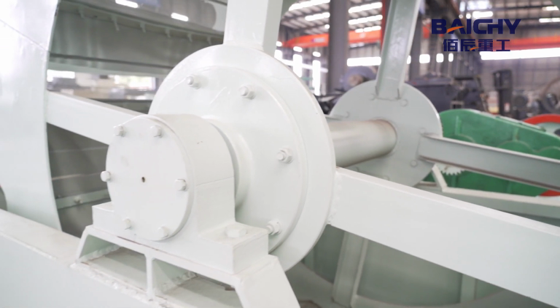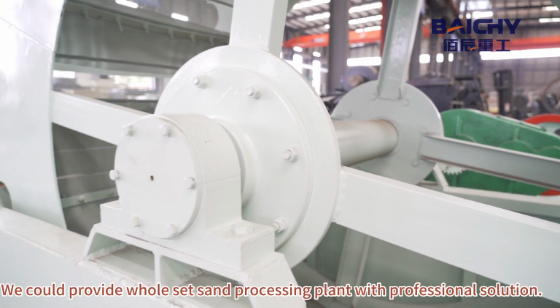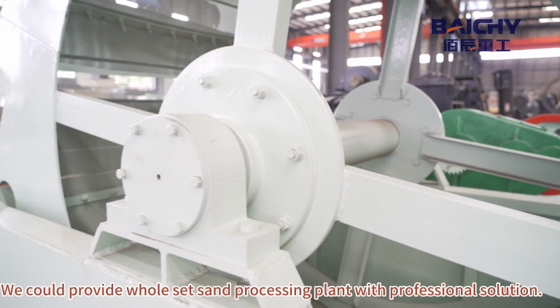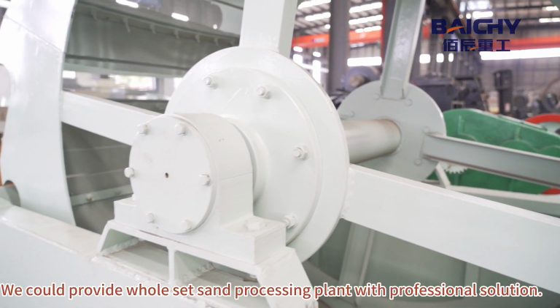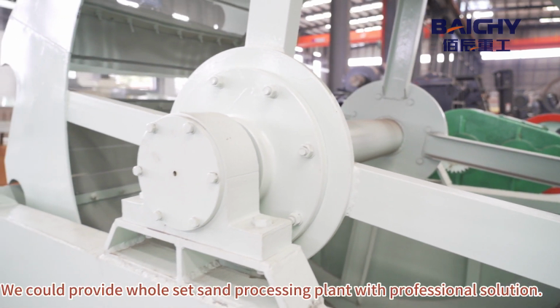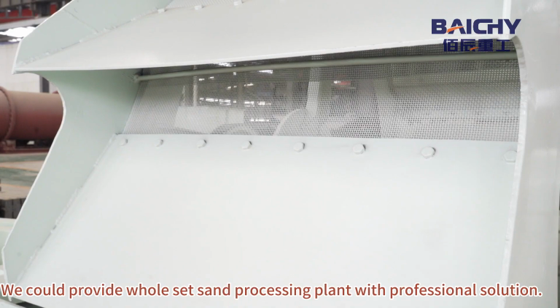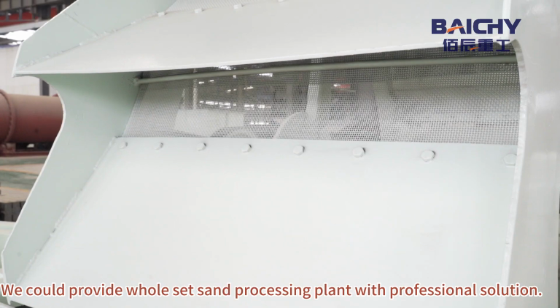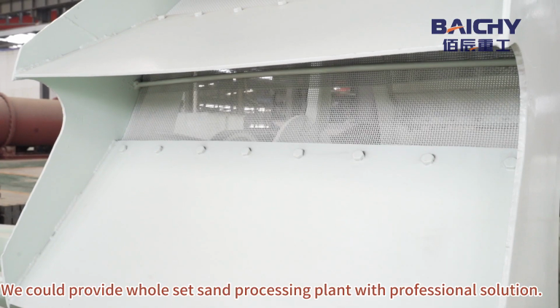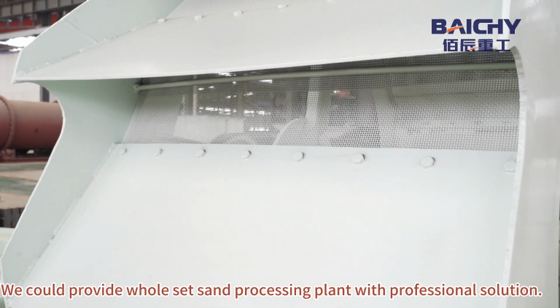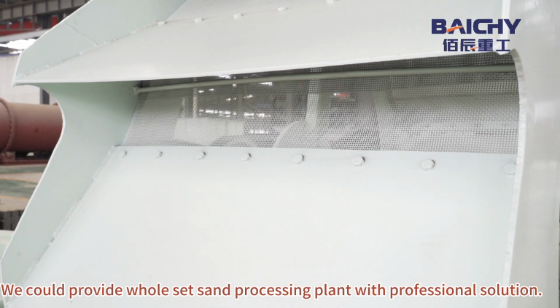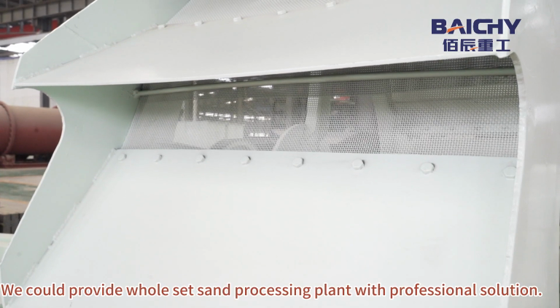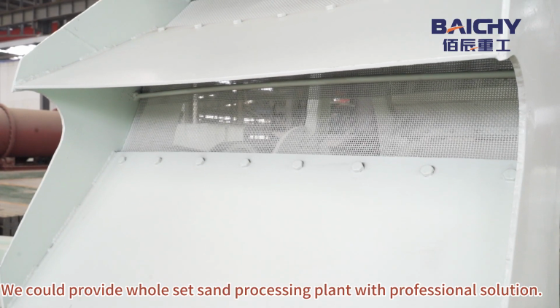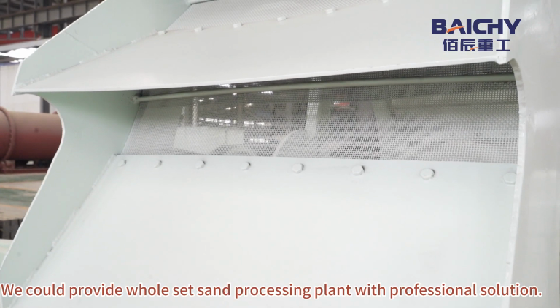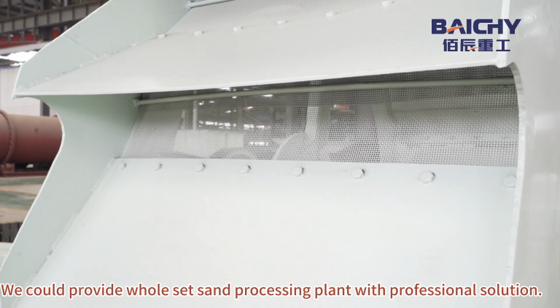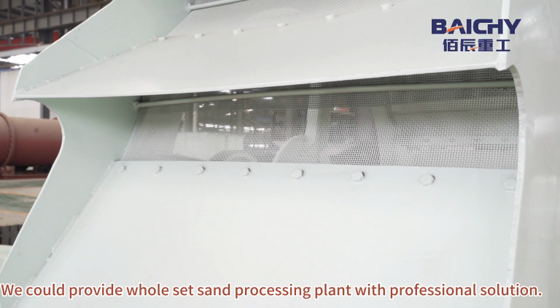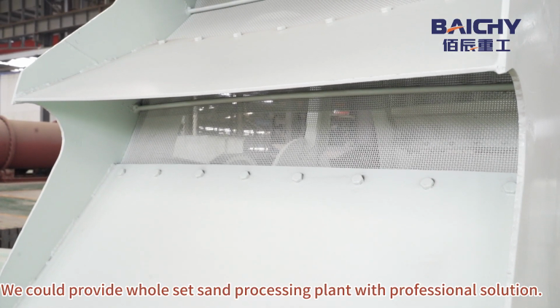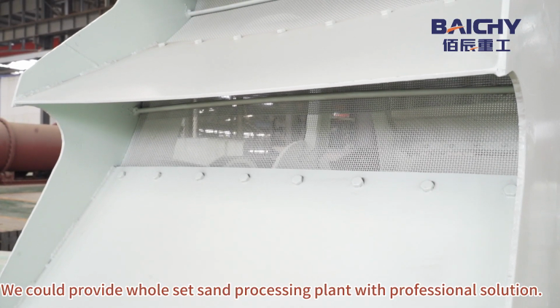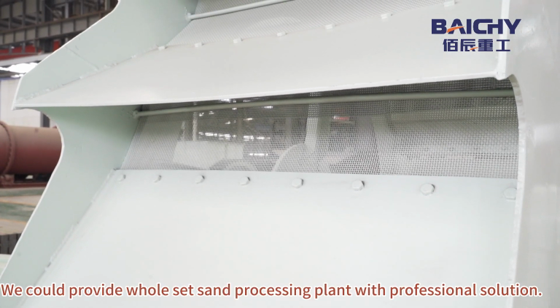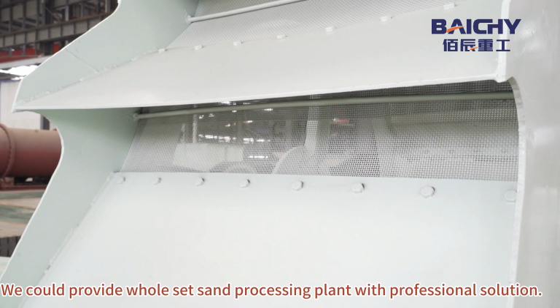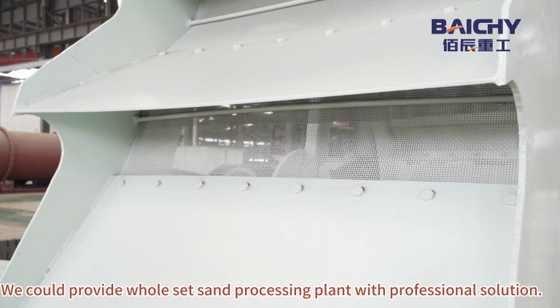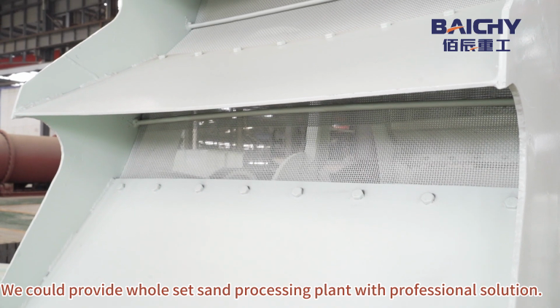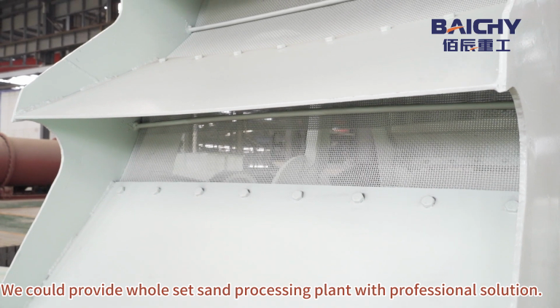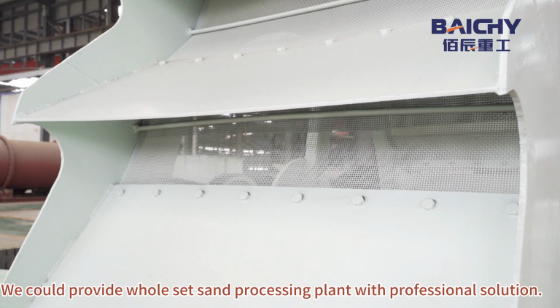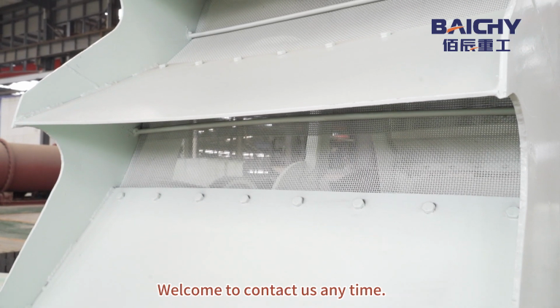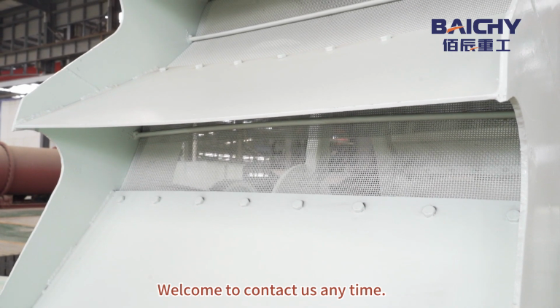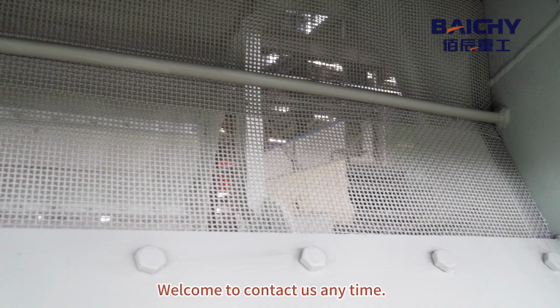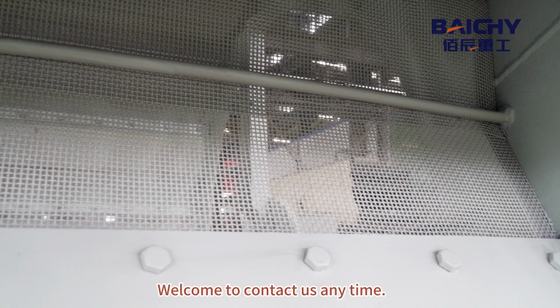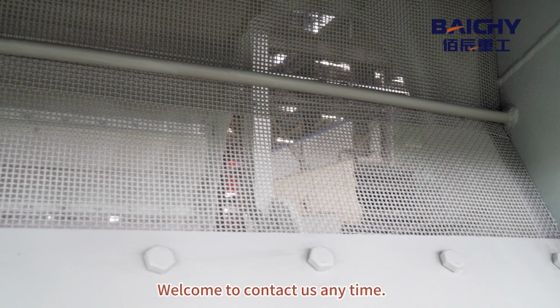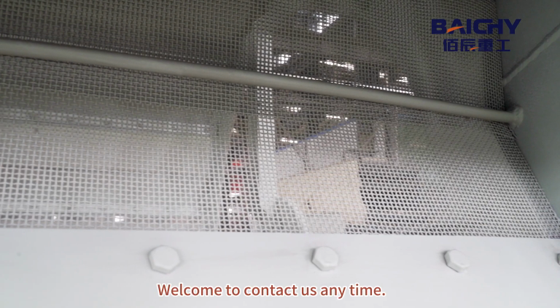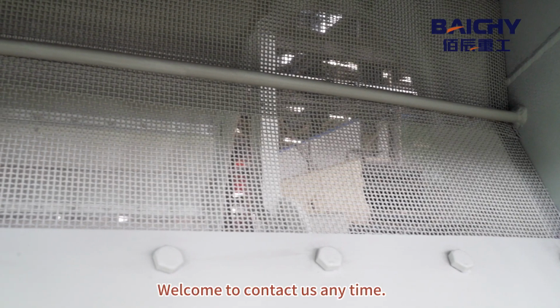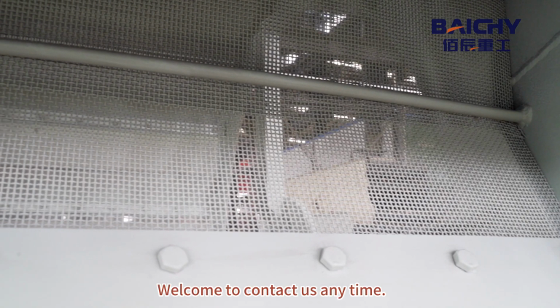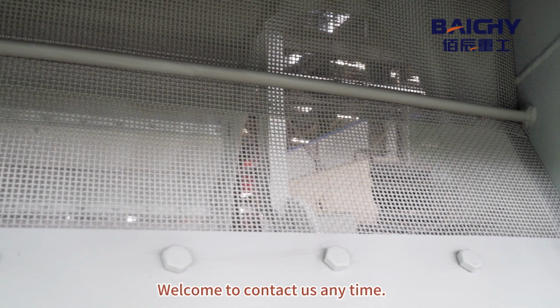We could provide whole sets and processing plant with professional solution. Welcome to contact us anytime.